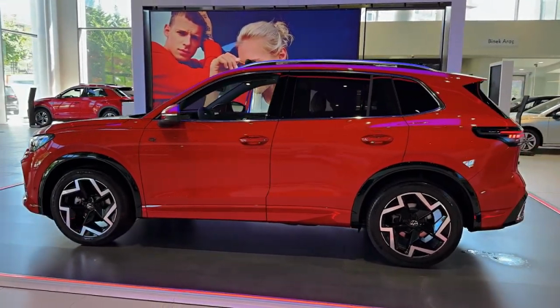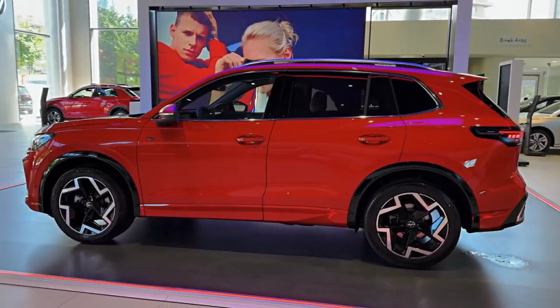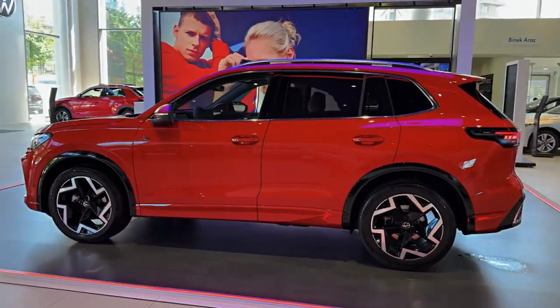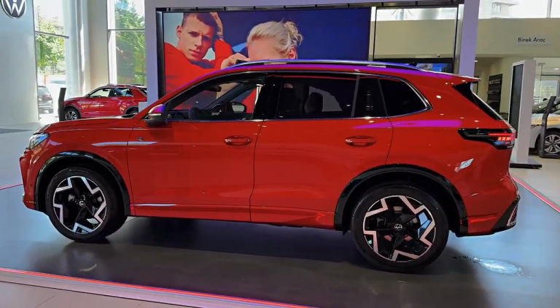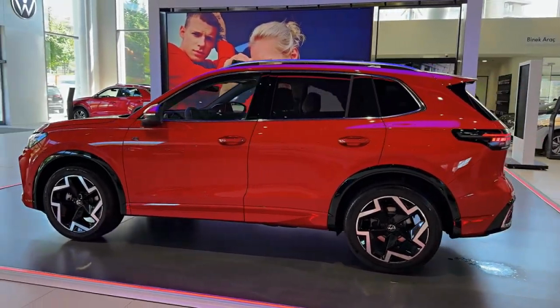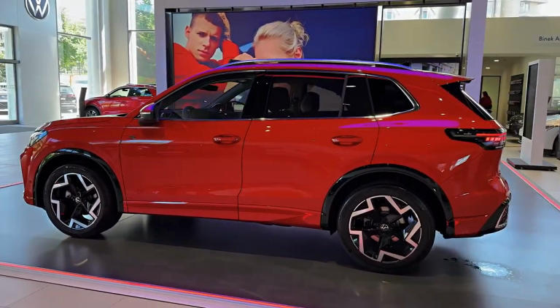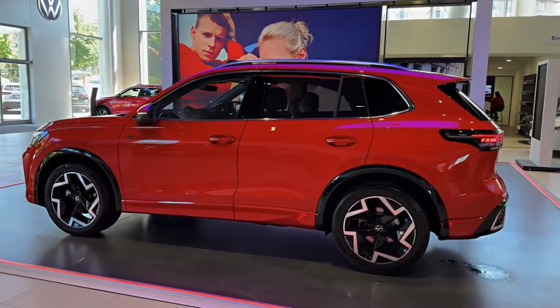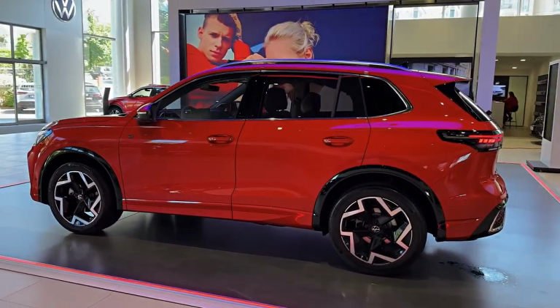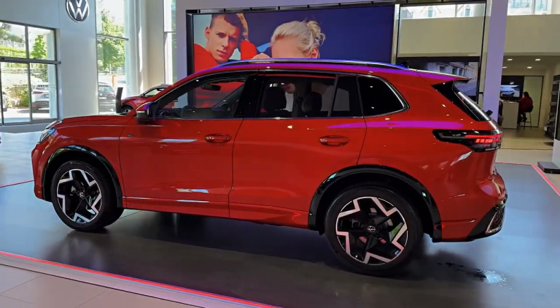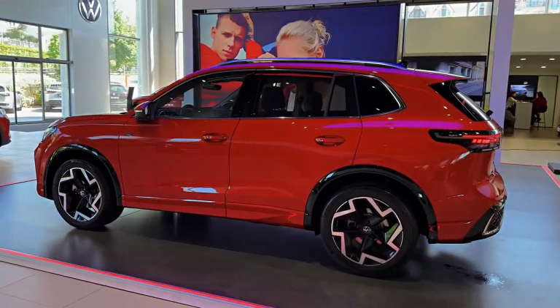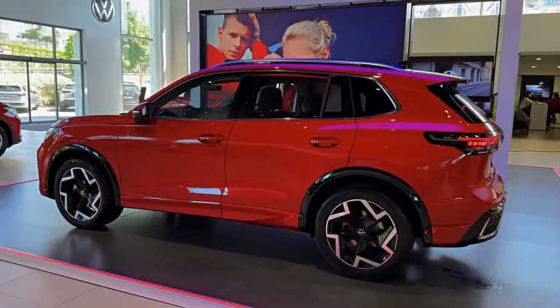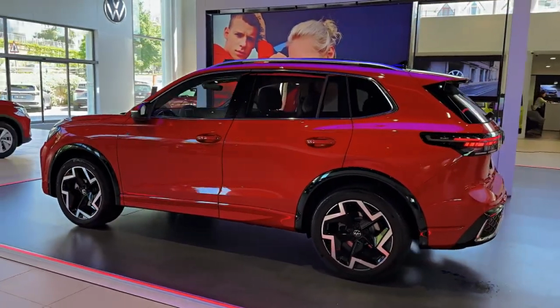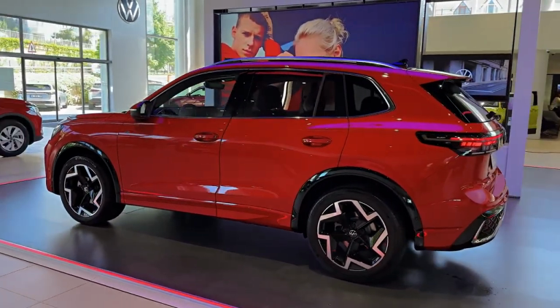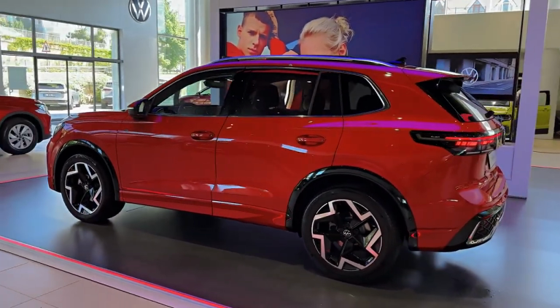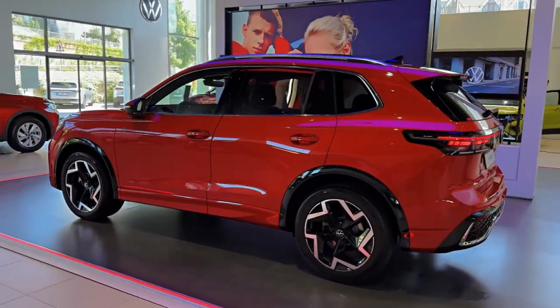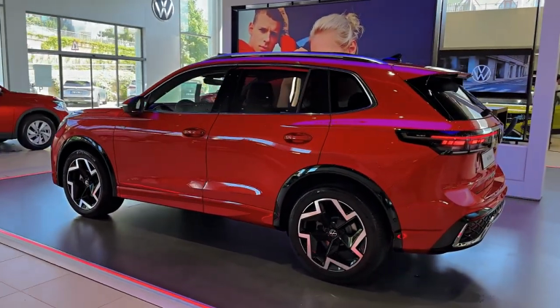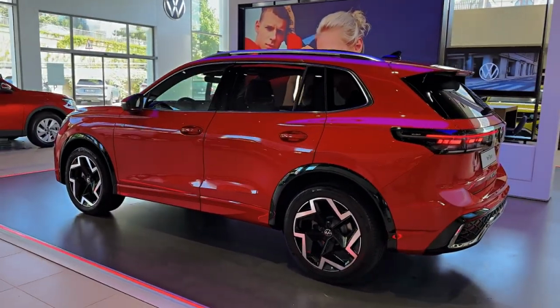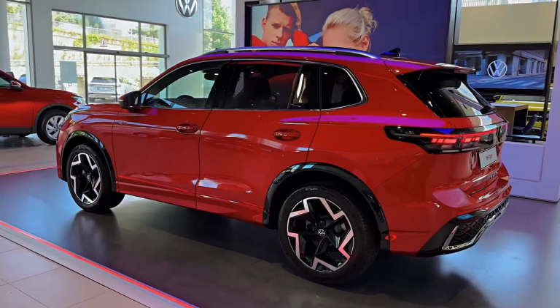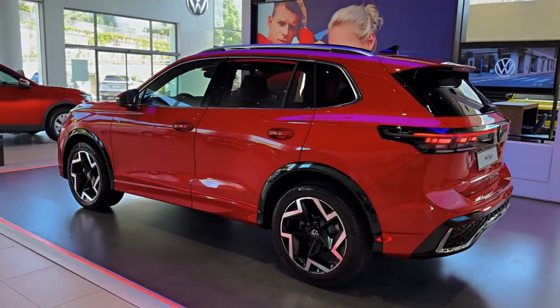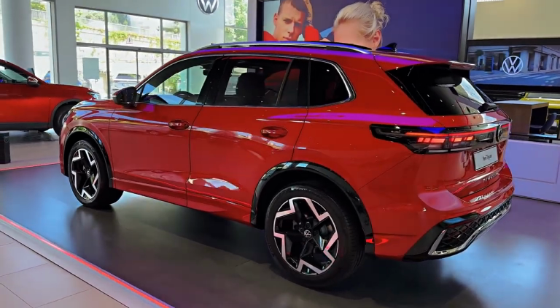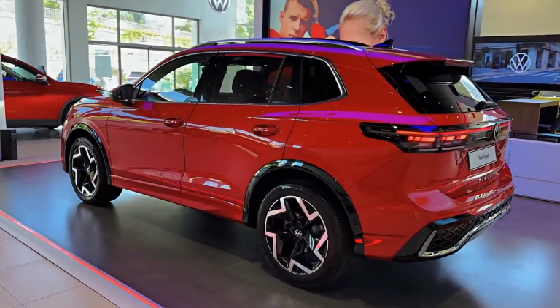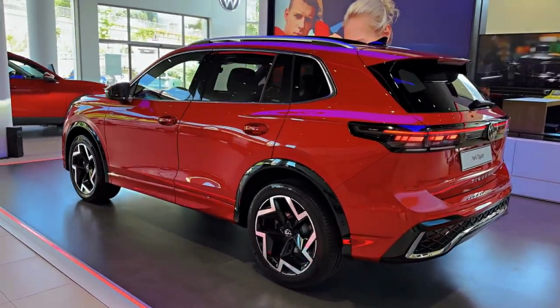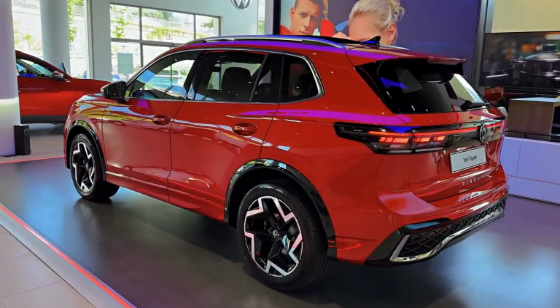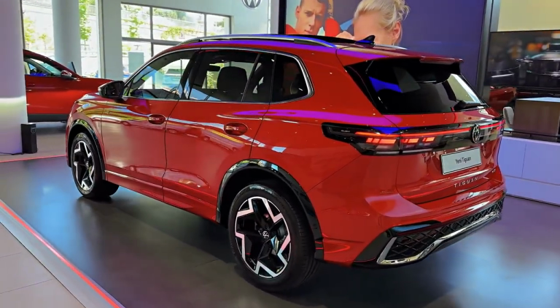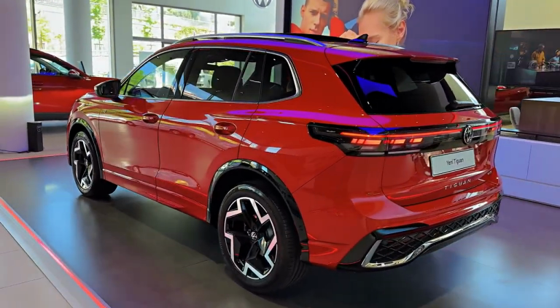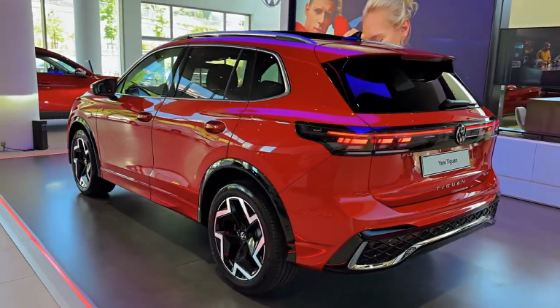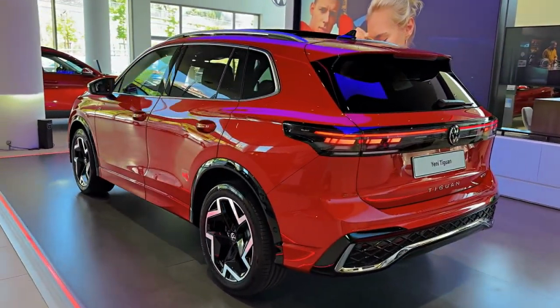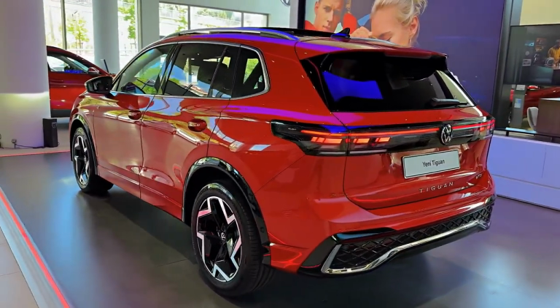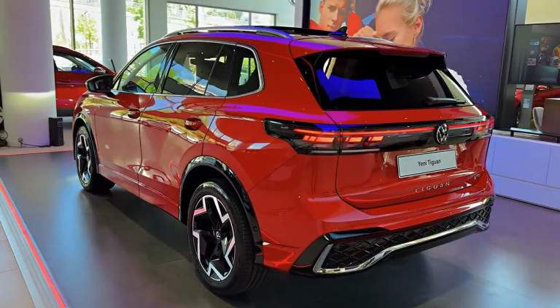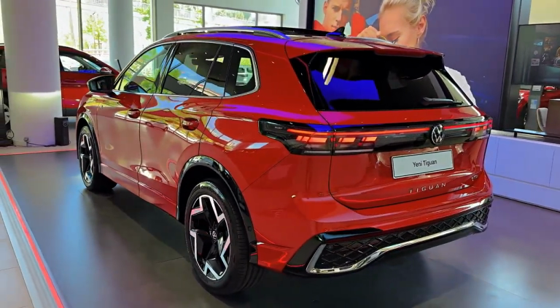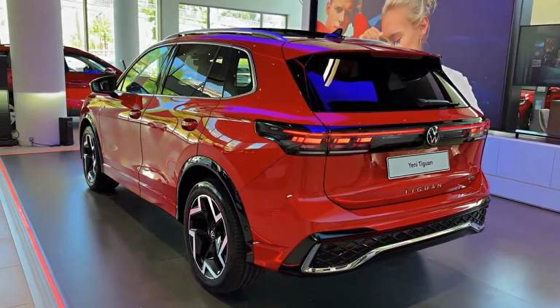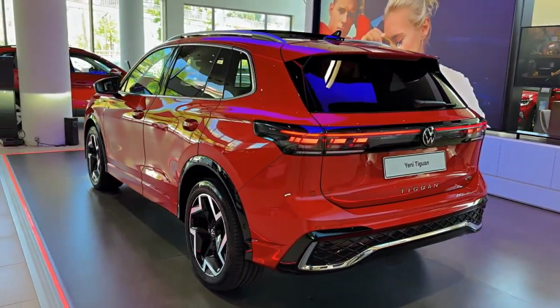You won't miss the Tiguan R in a crowd, that's for sure.